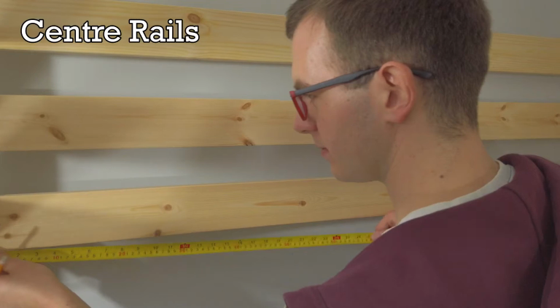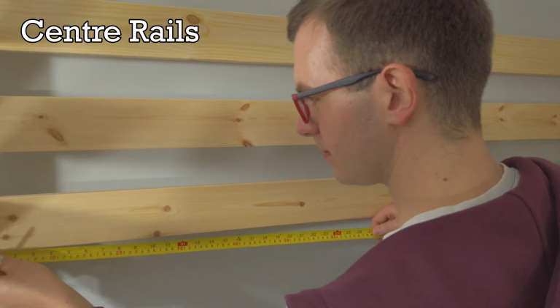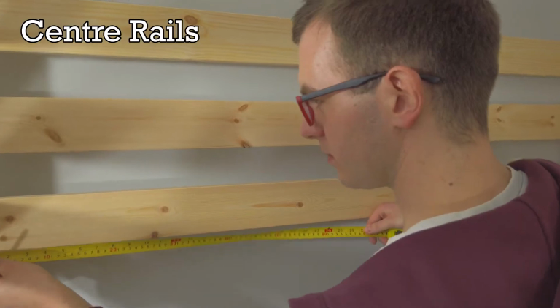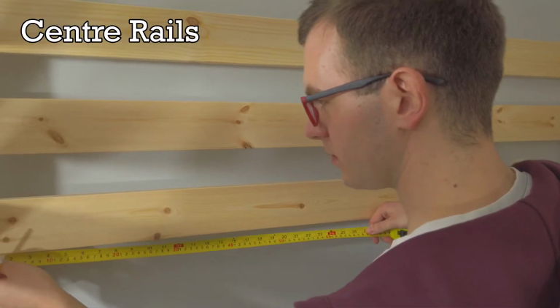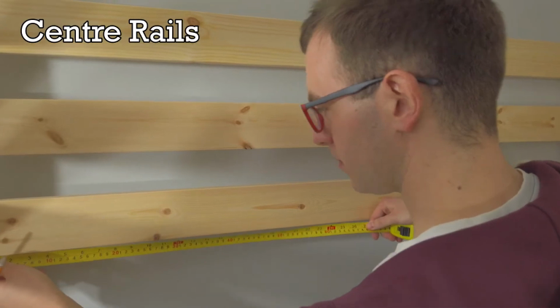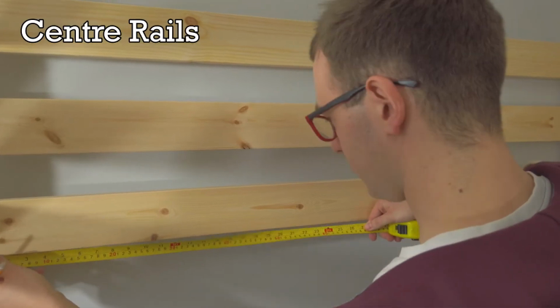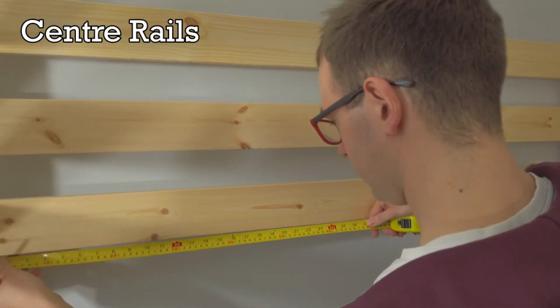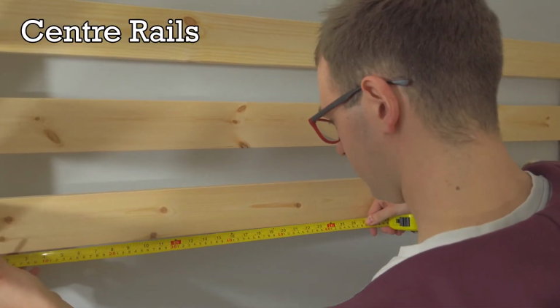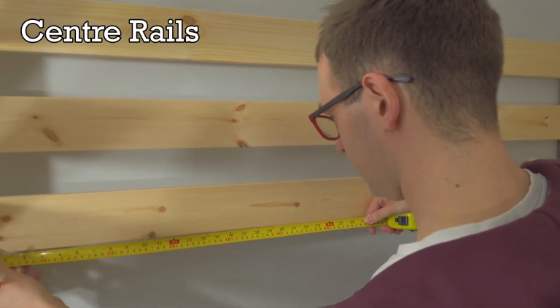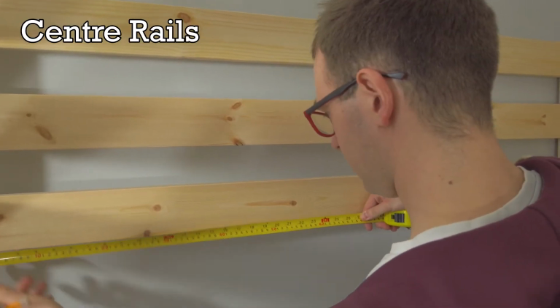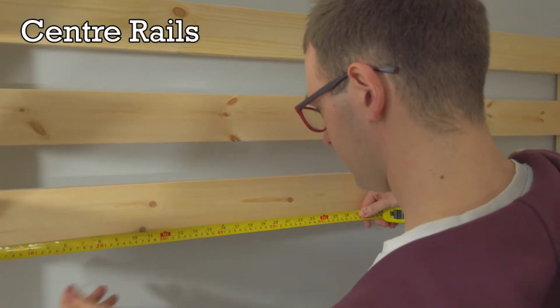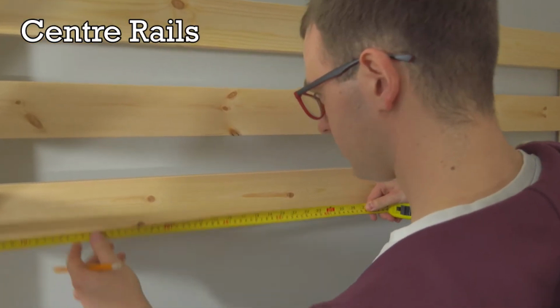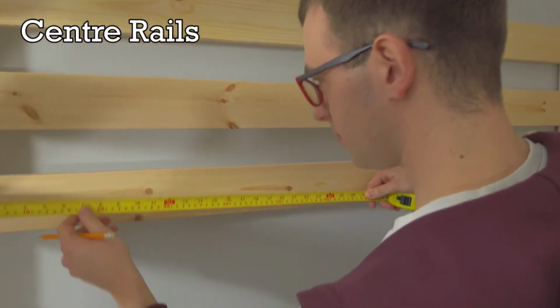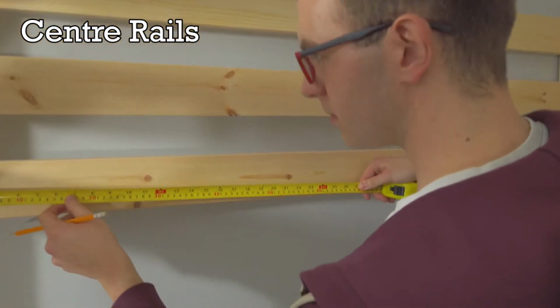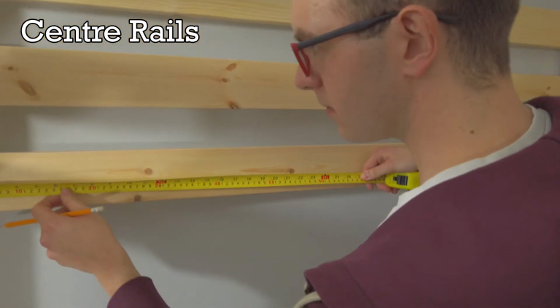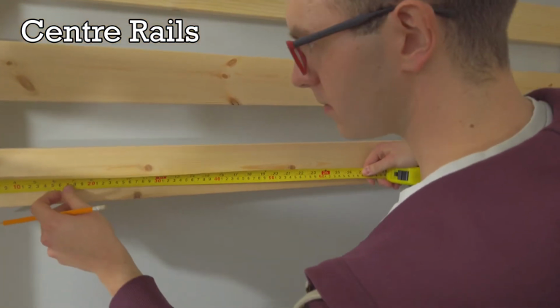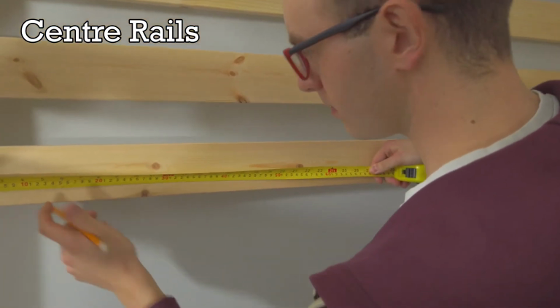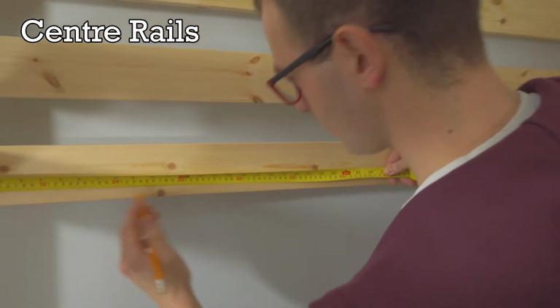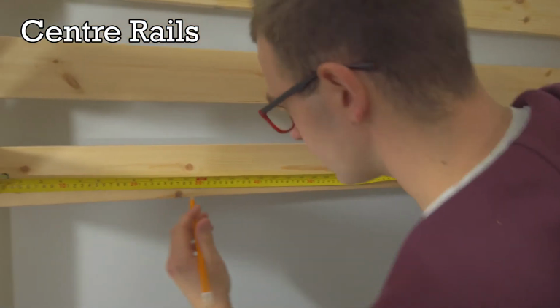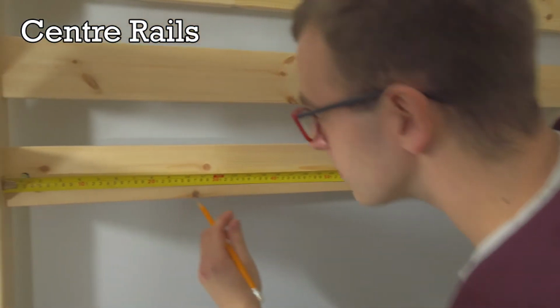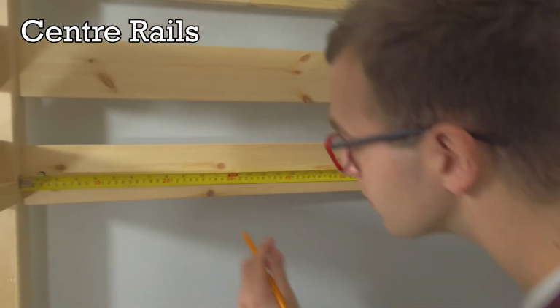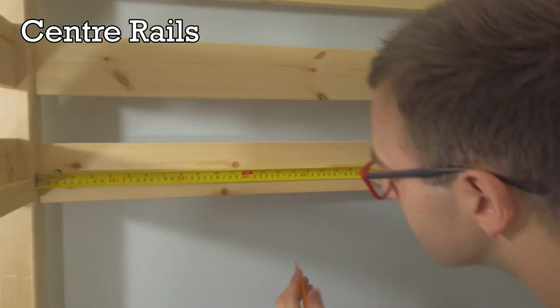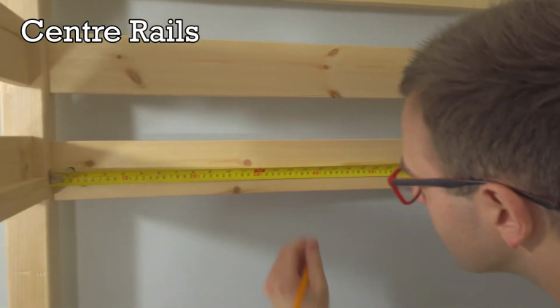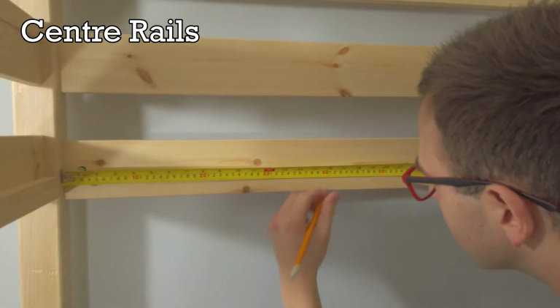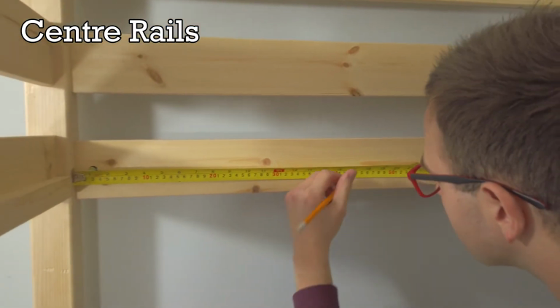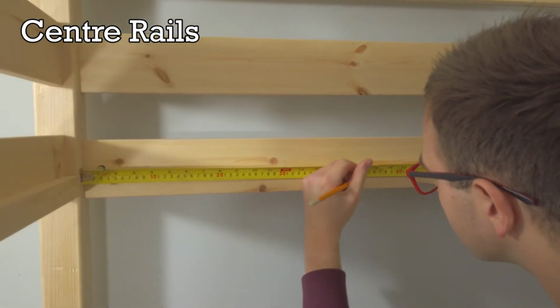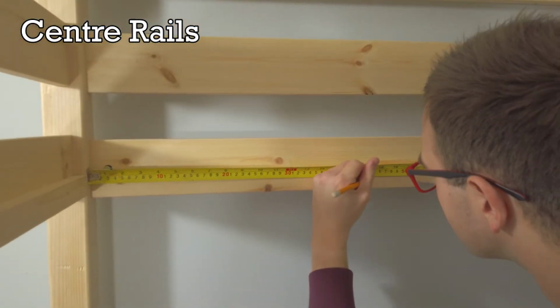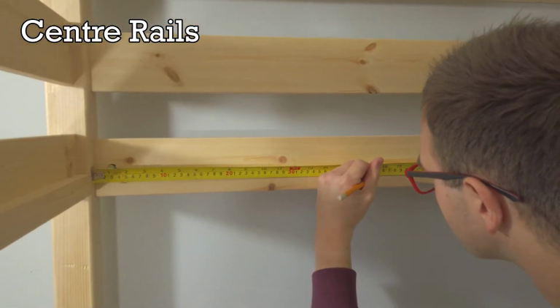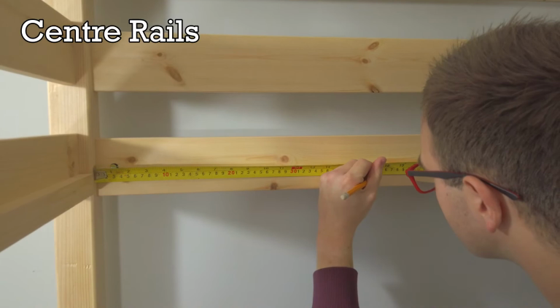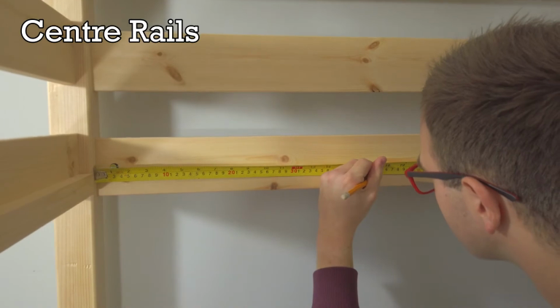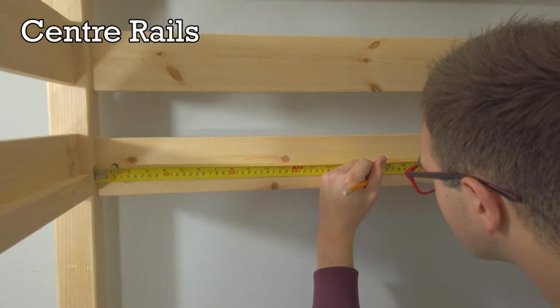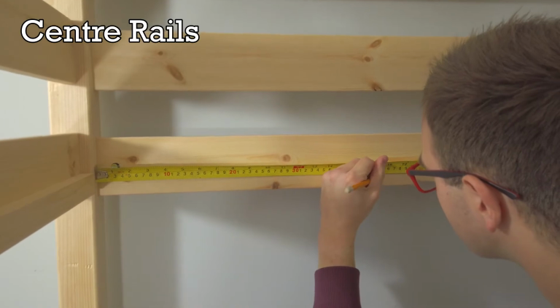Measure and mark a third of the way from each corner post on the upper blue marked pieces of the headboard and footboard.